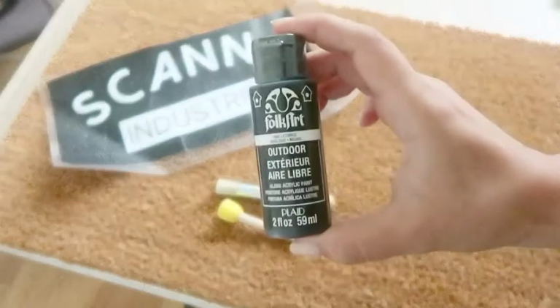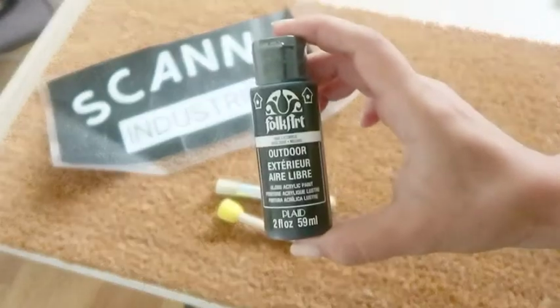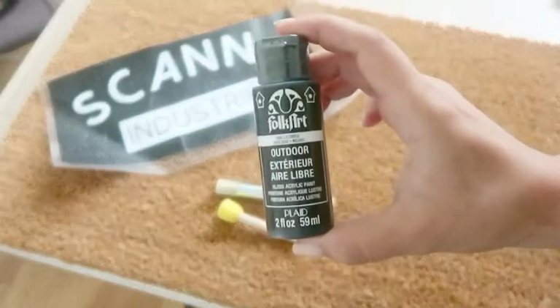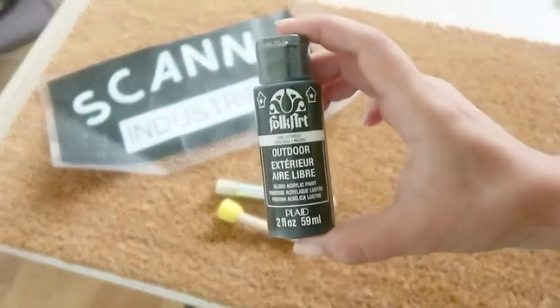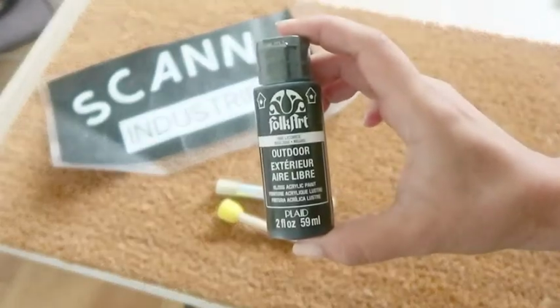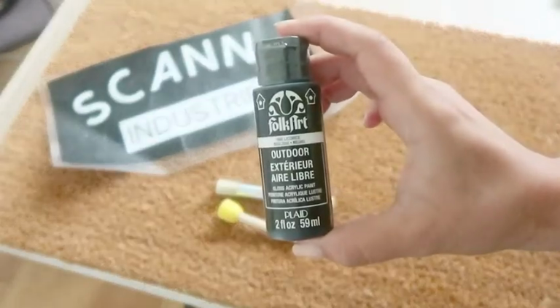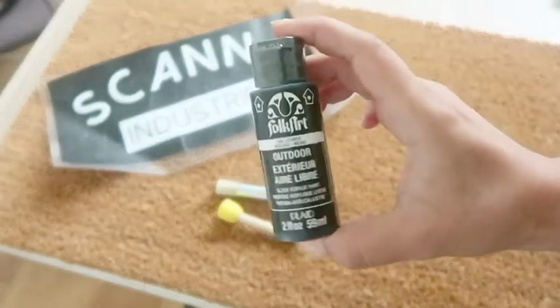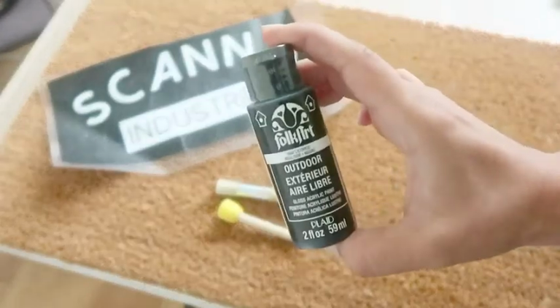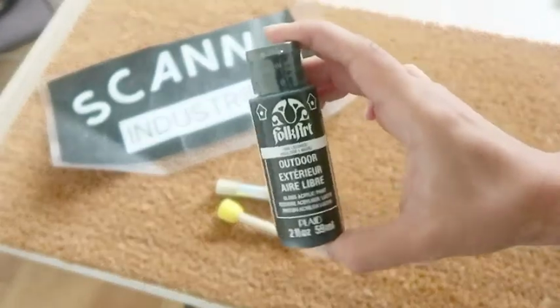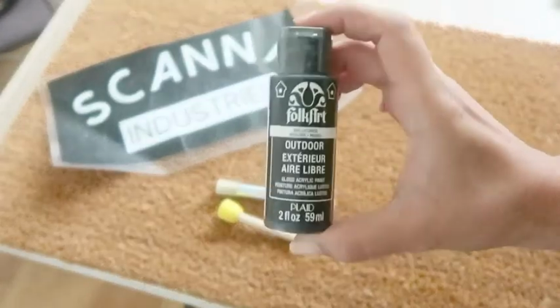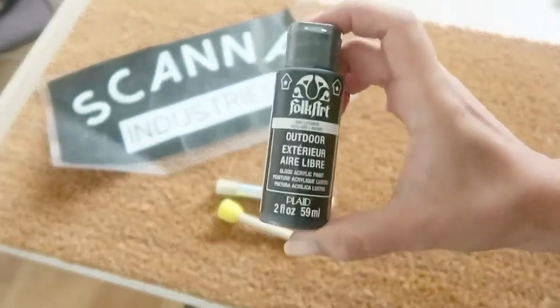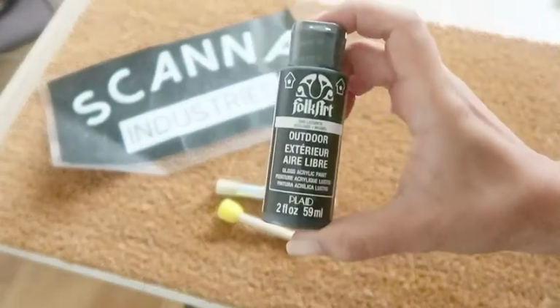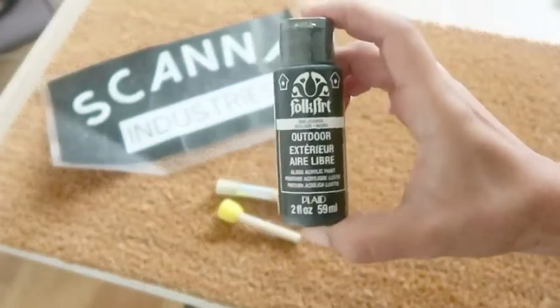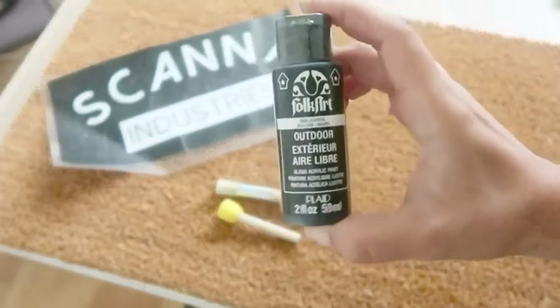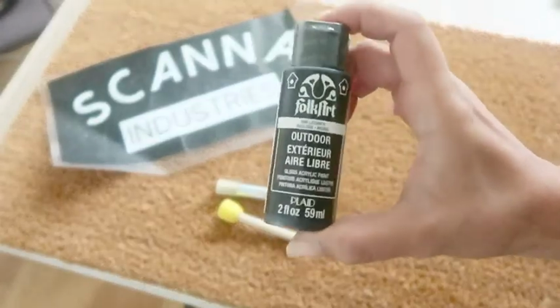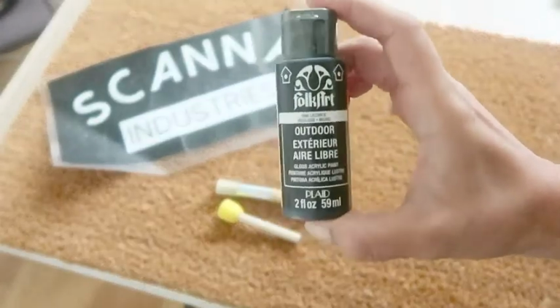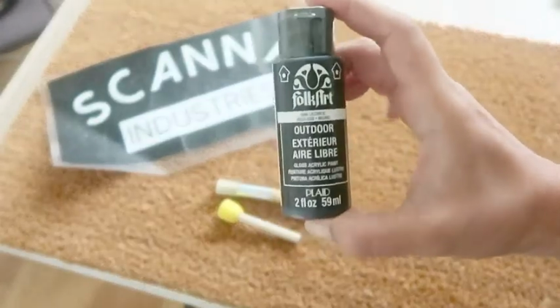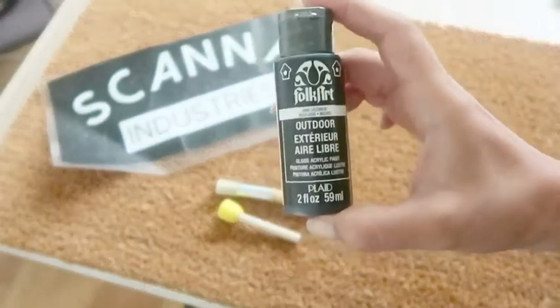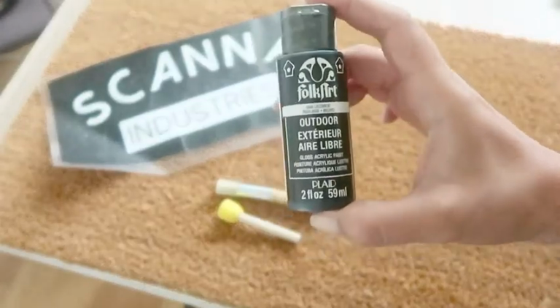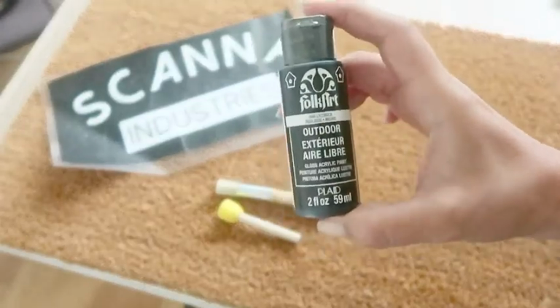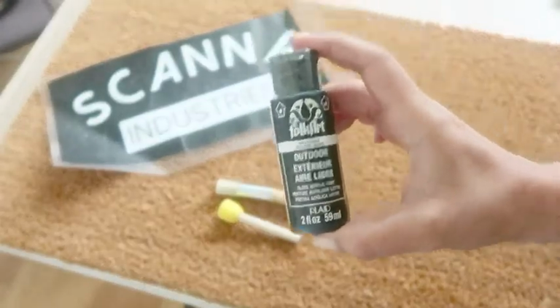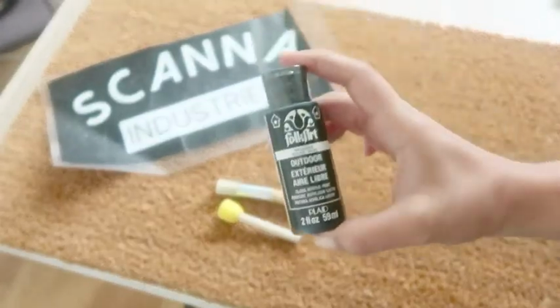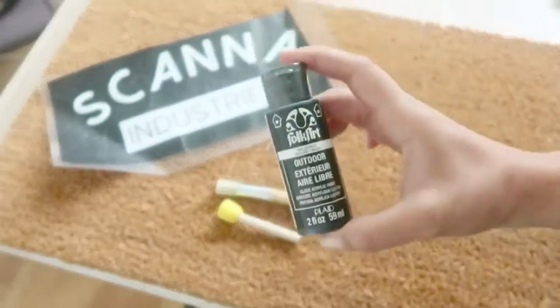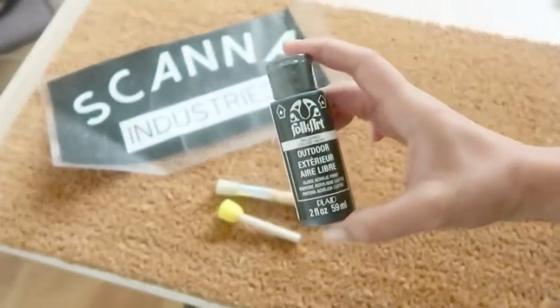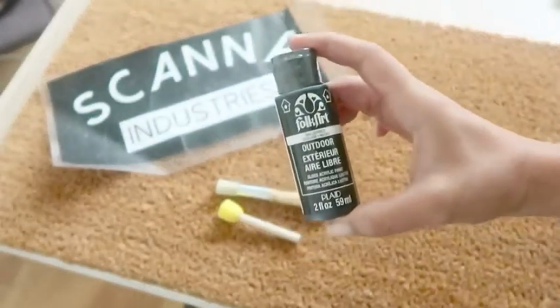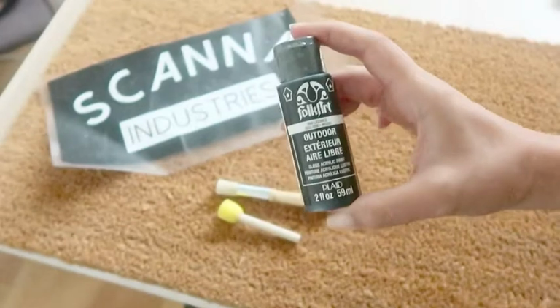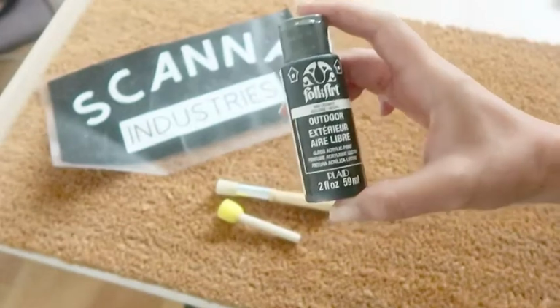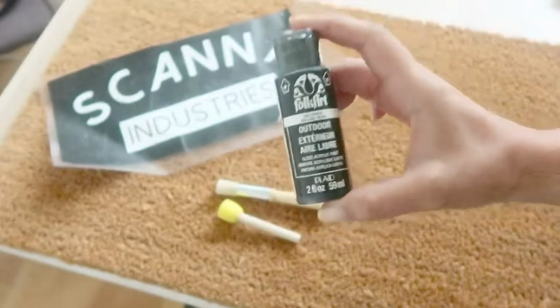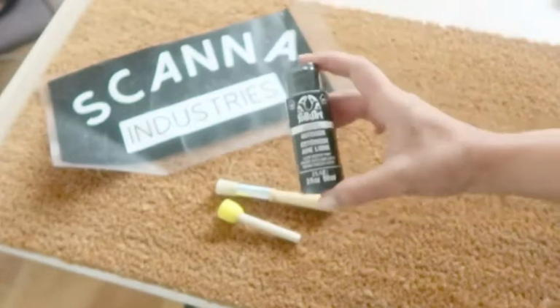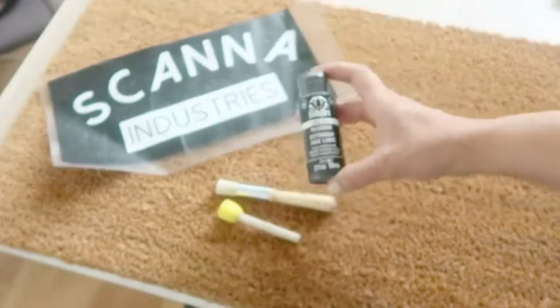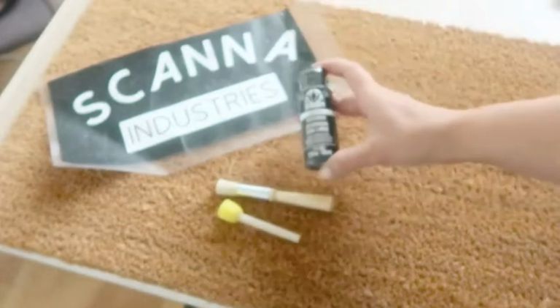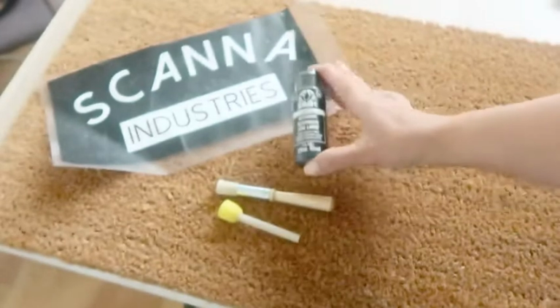Finally, some outdoor paint from a craft store. Make sure it's outdoor paint, as regular acrylic wouldn't wear as well and it may transfer inside the house with wet shoes.